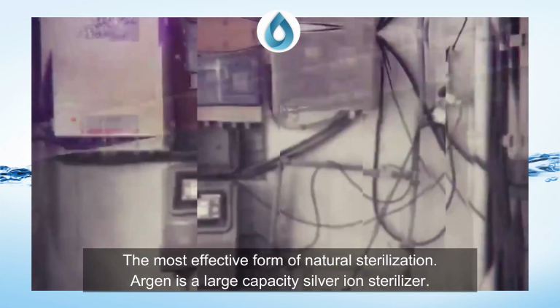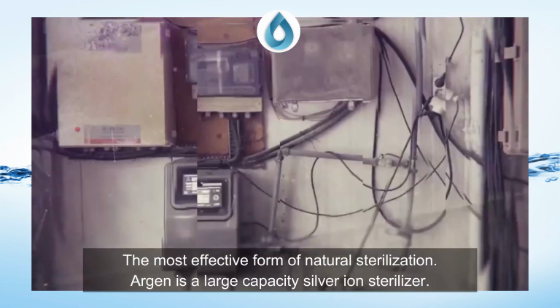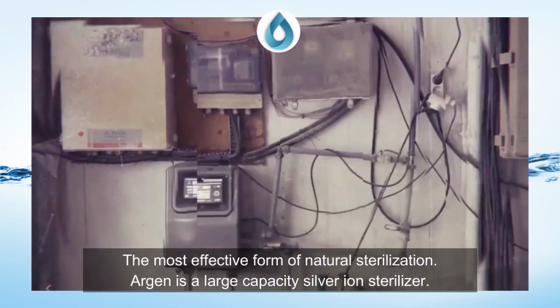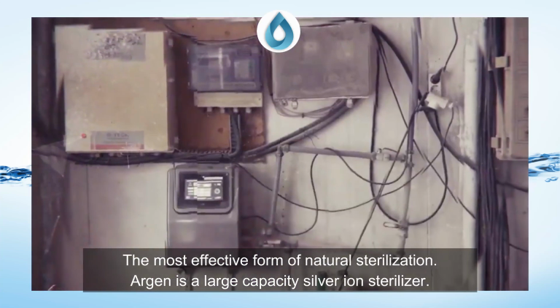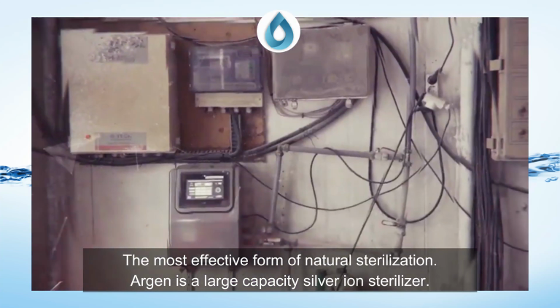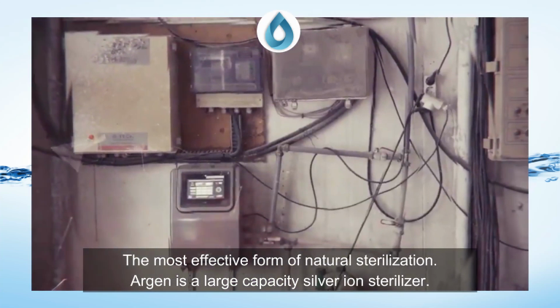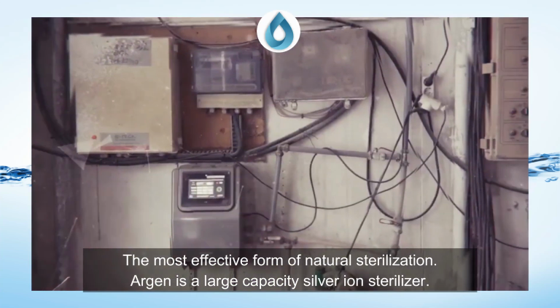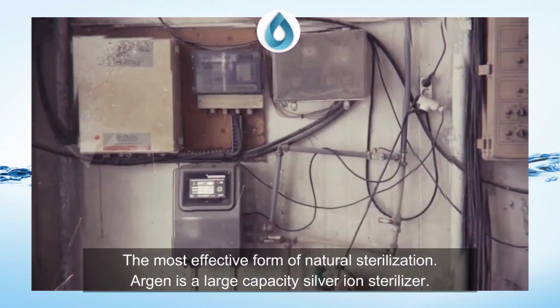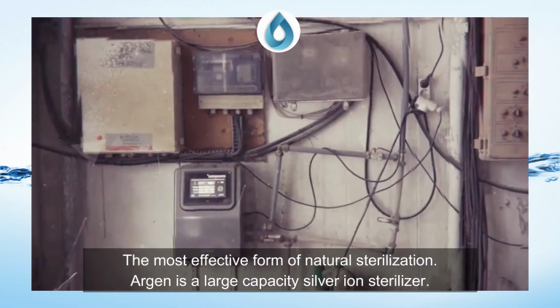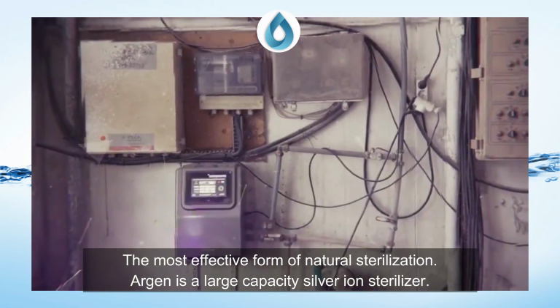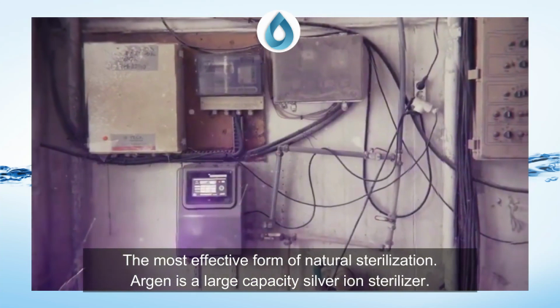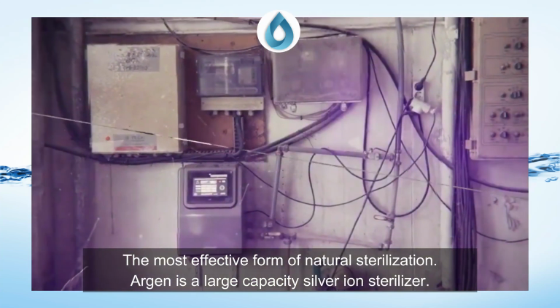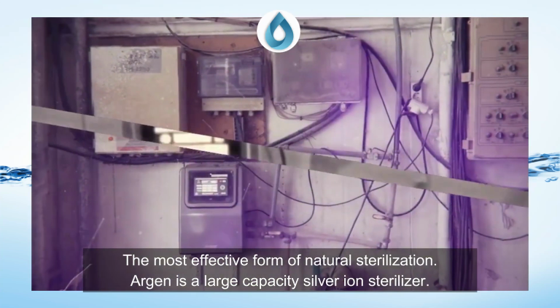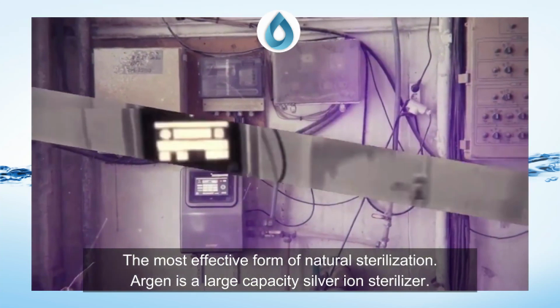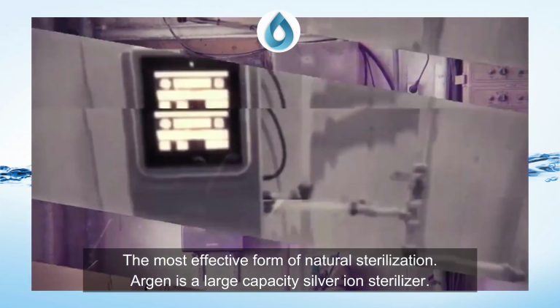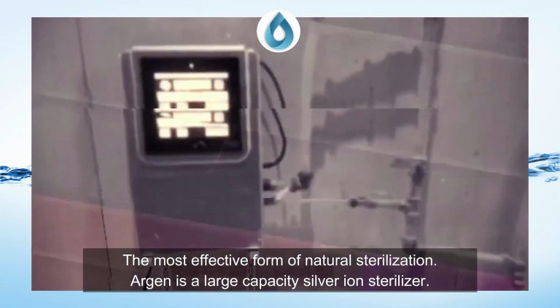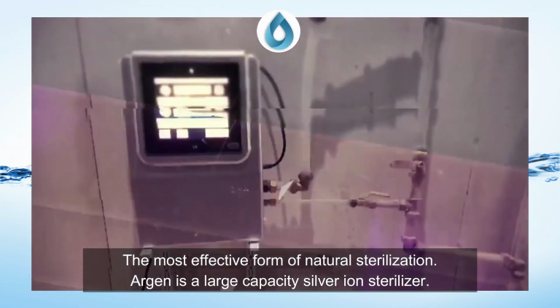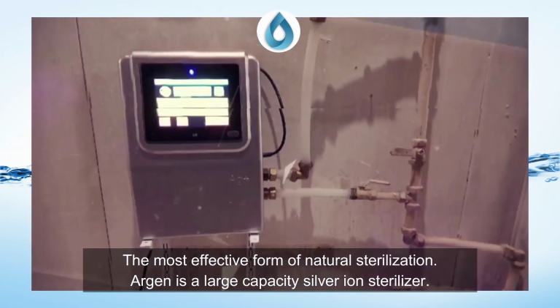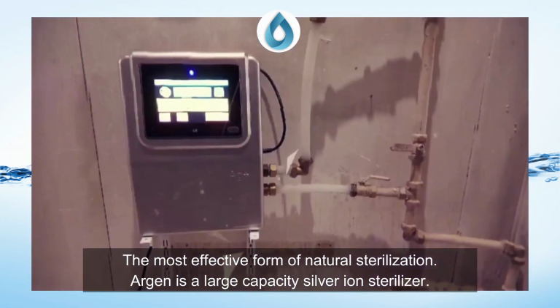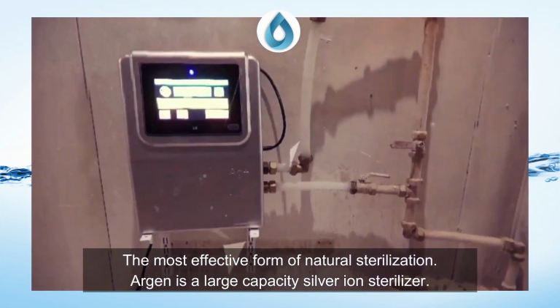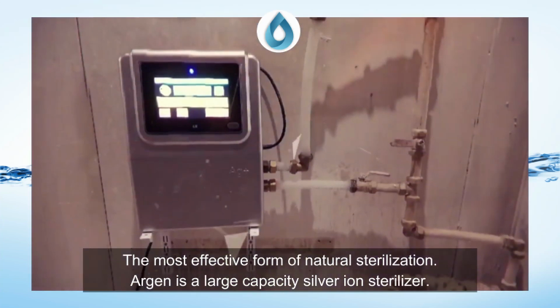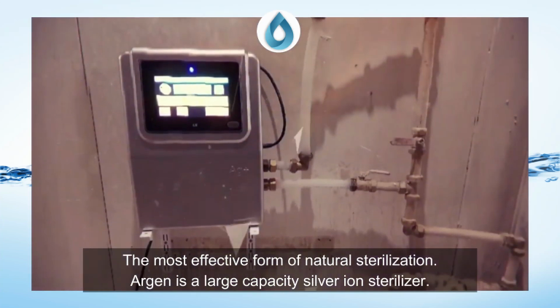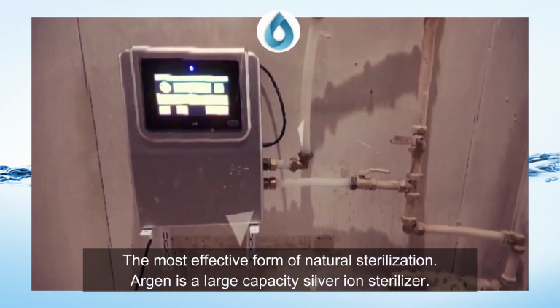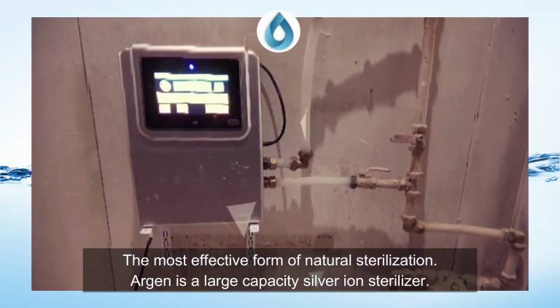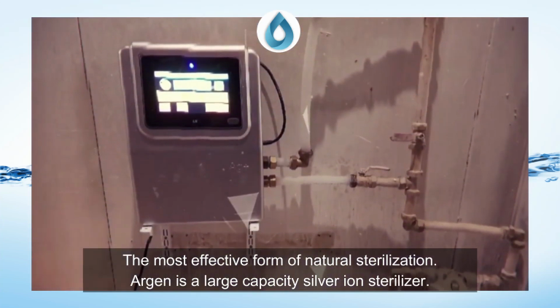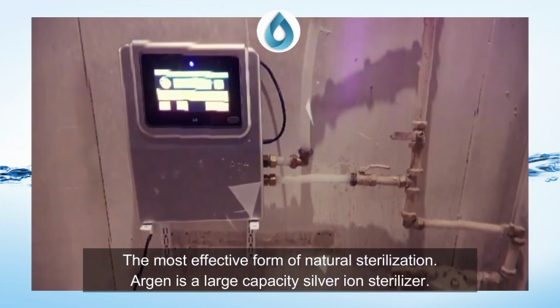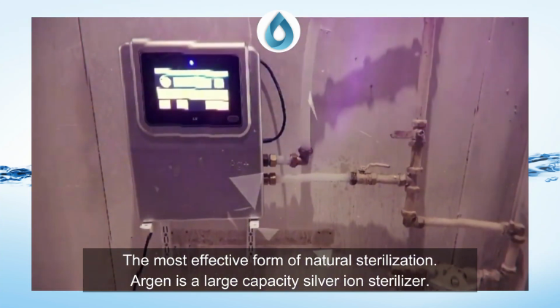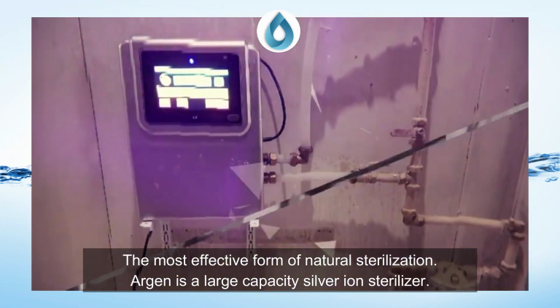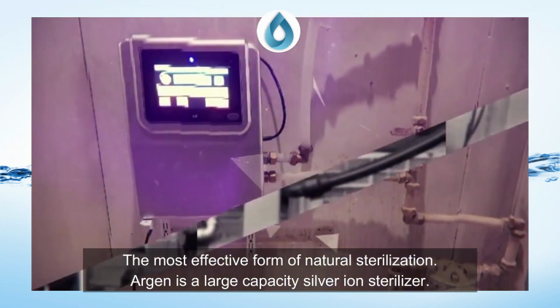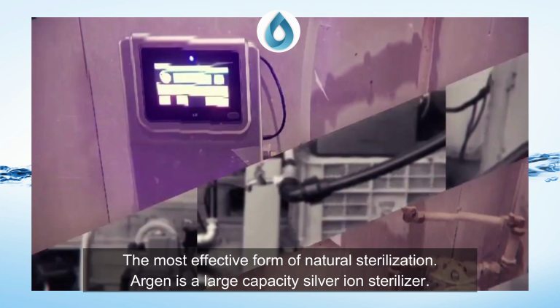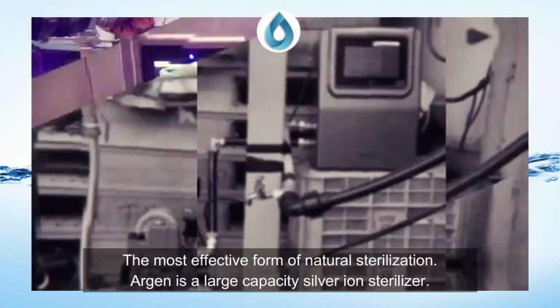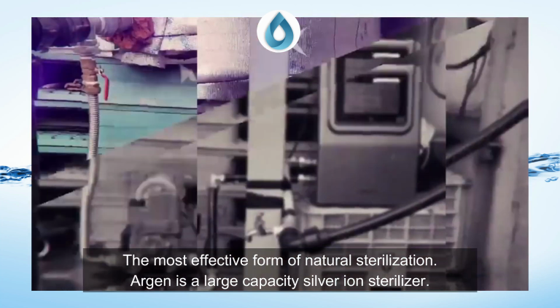Natural sterilization. Argent is a large capacity silver ion sterilizer.